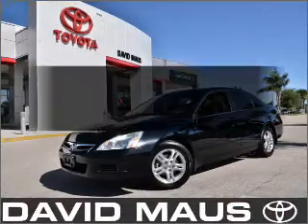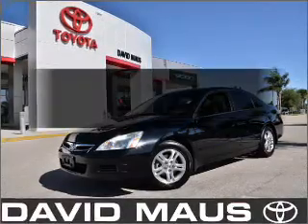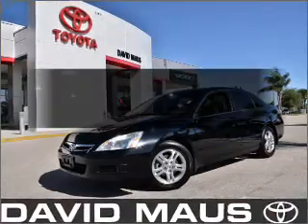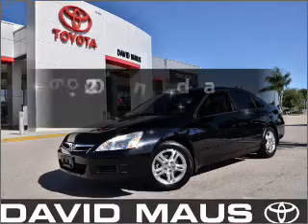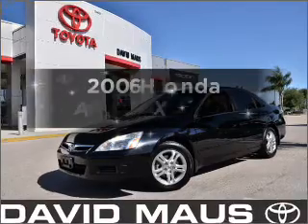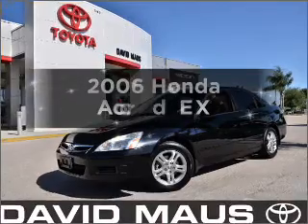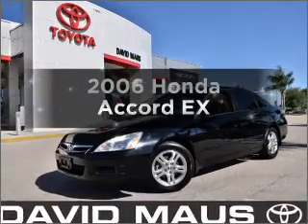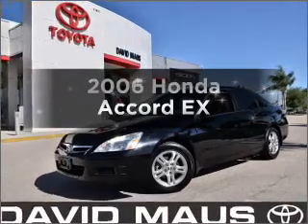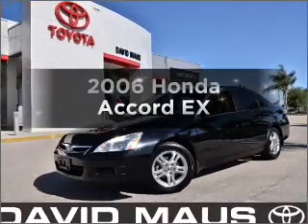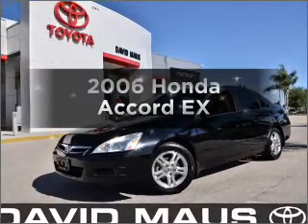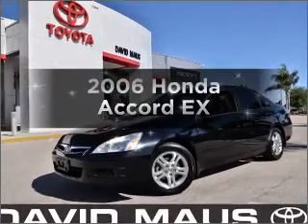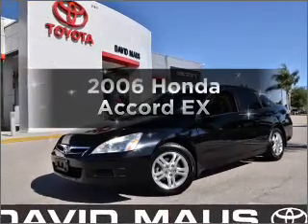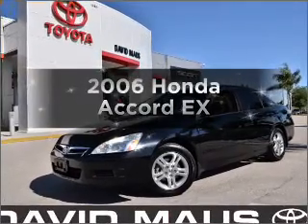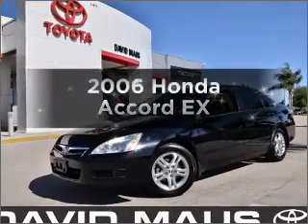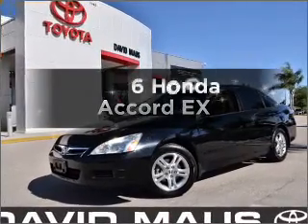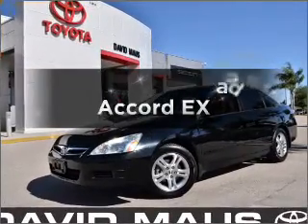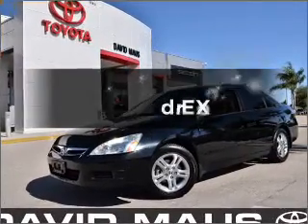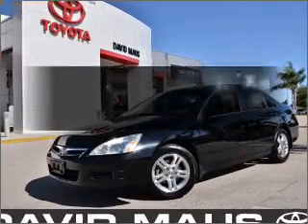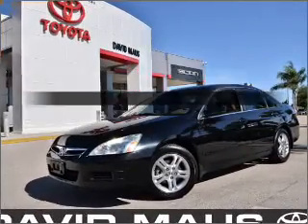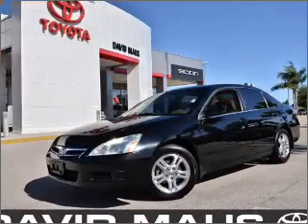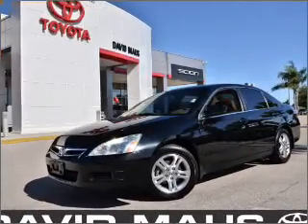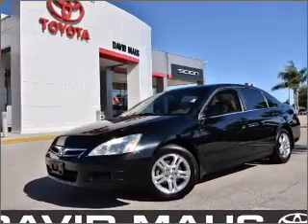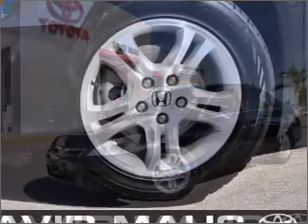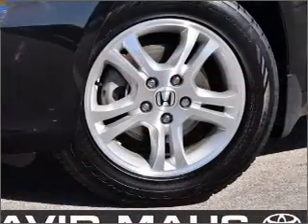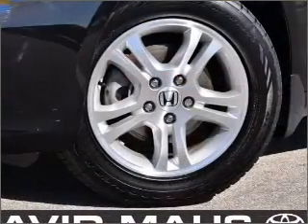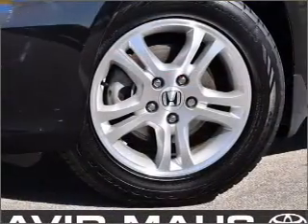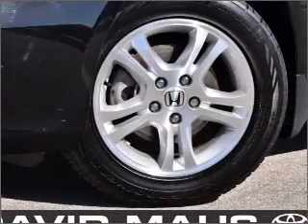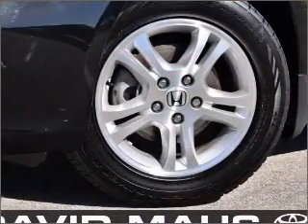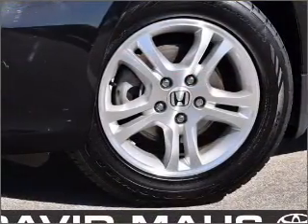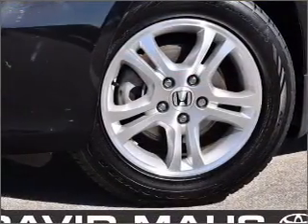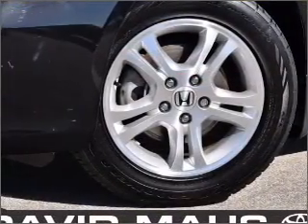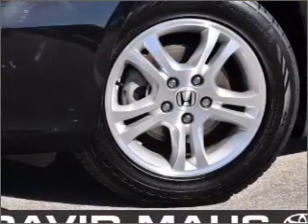Presenting the 2006 Honda Accord. If you're looking for an automobile with great attributes, look no further.